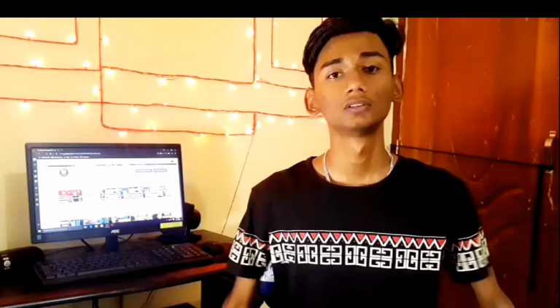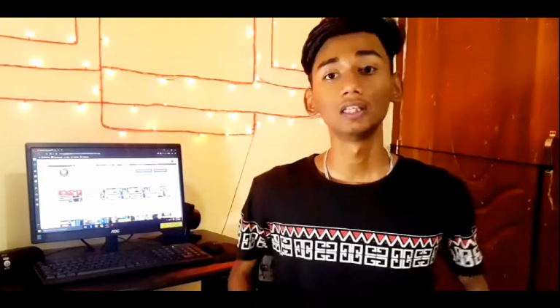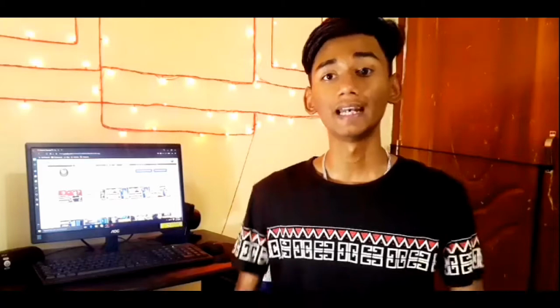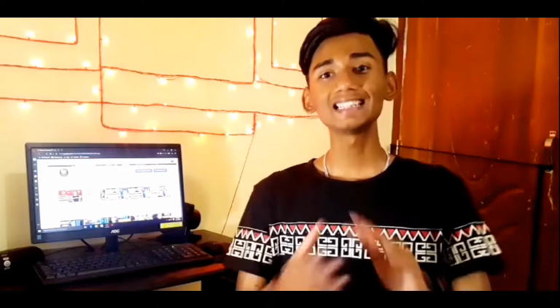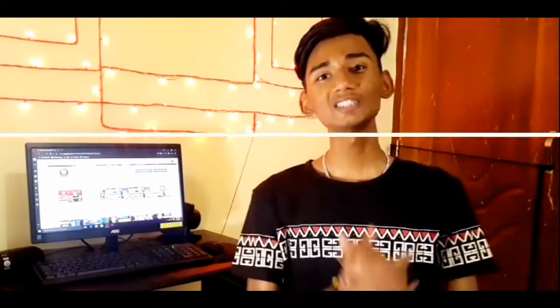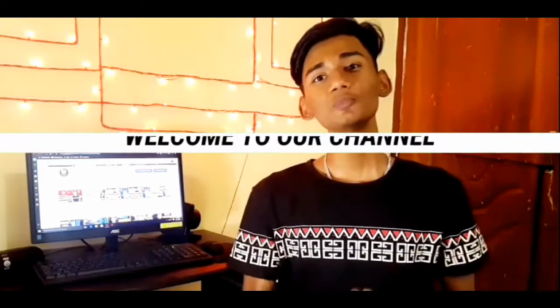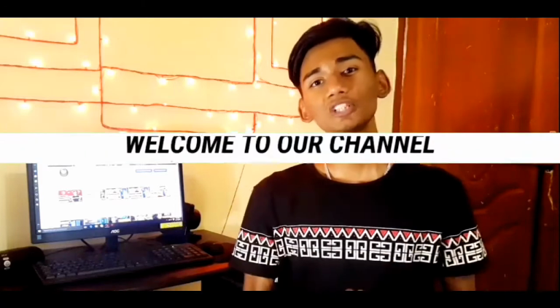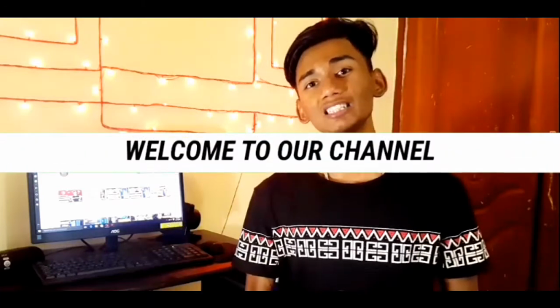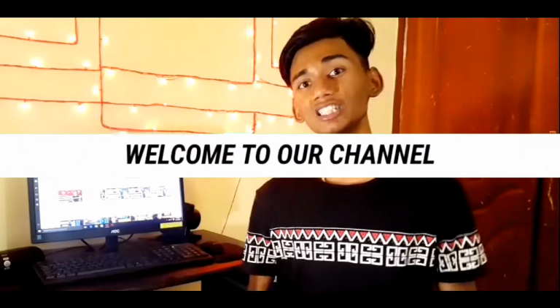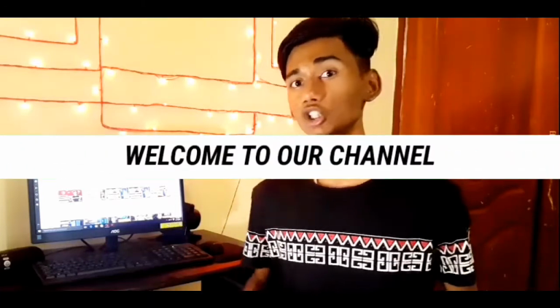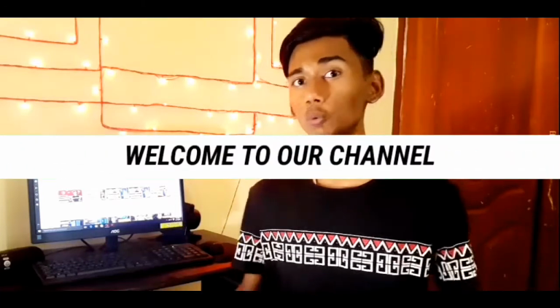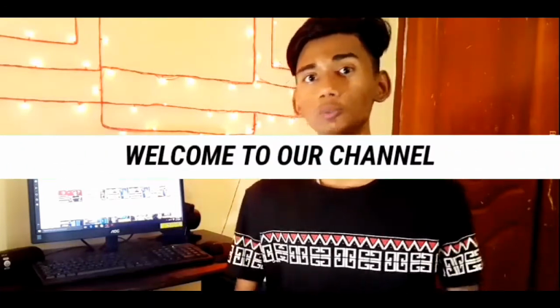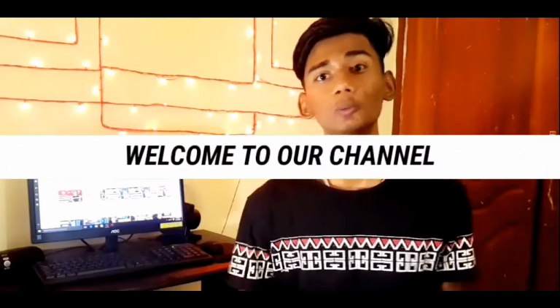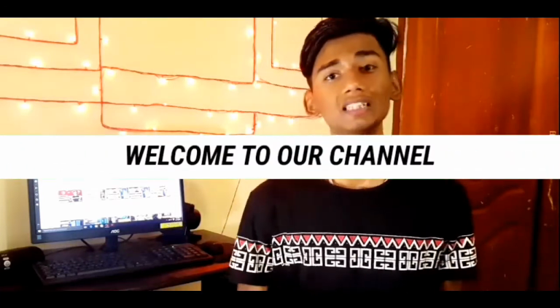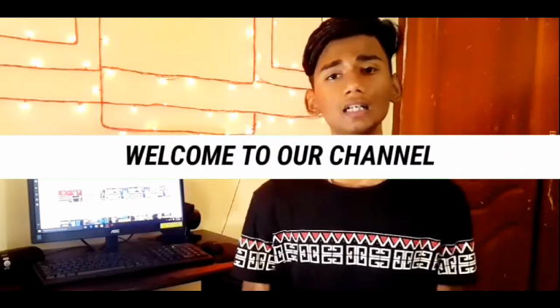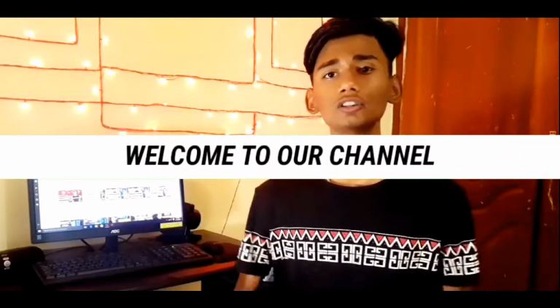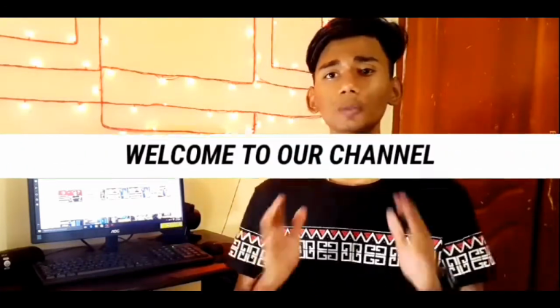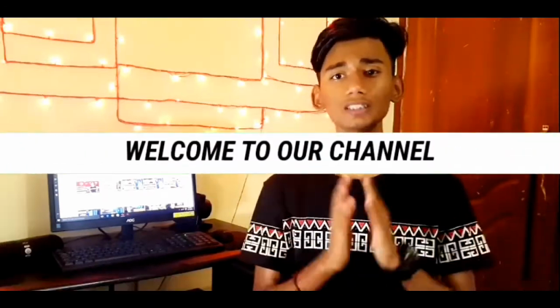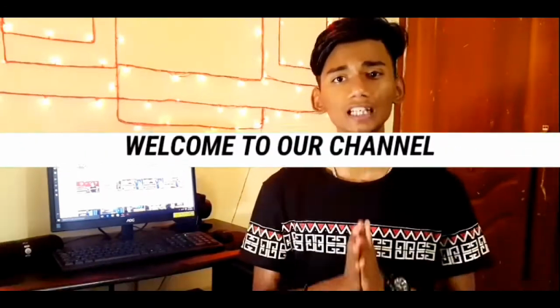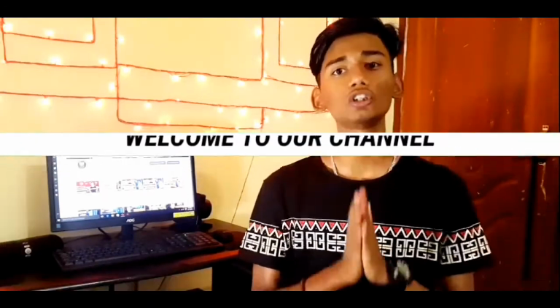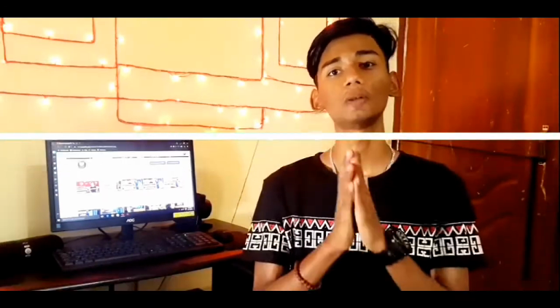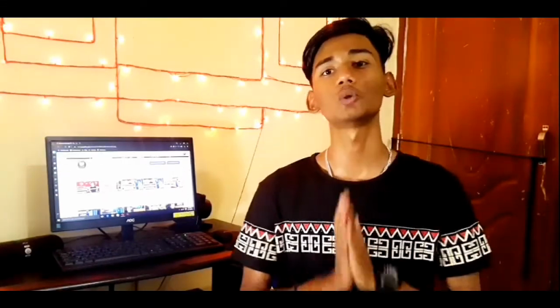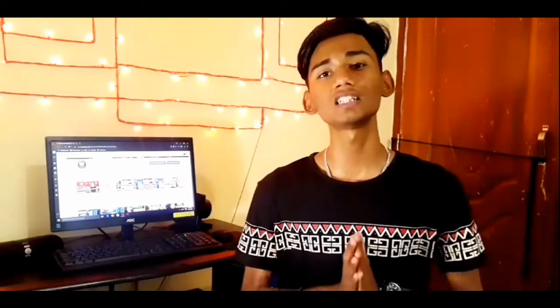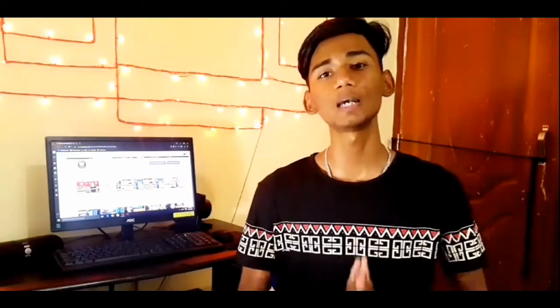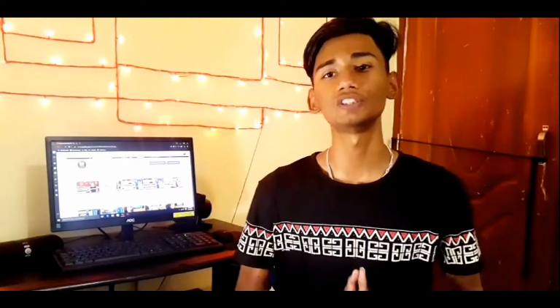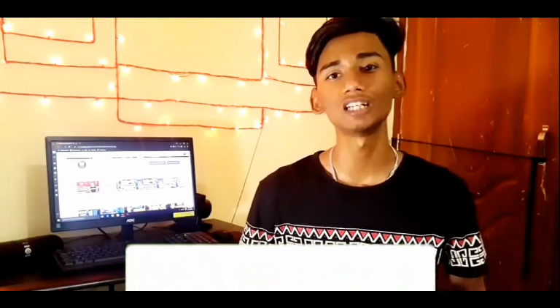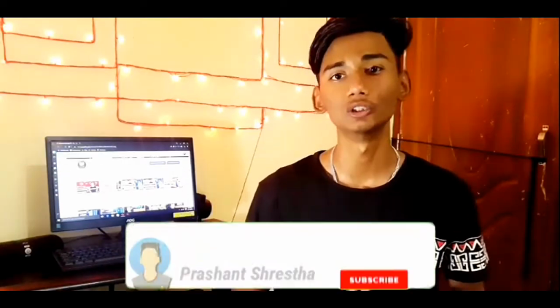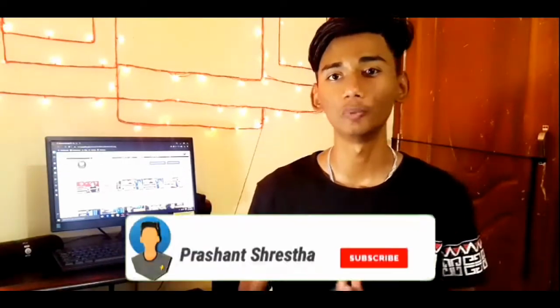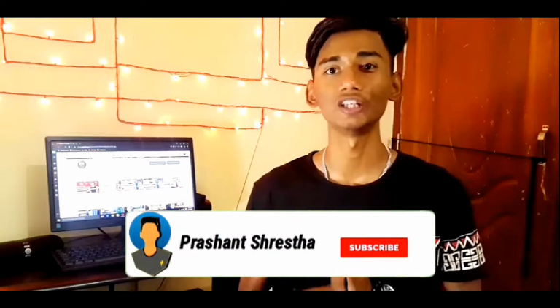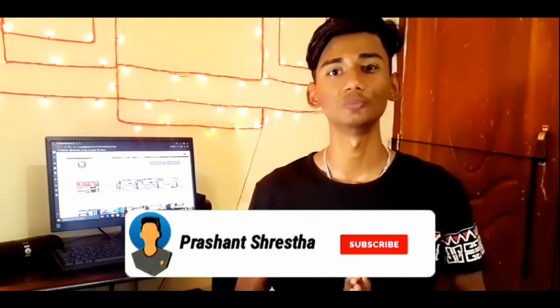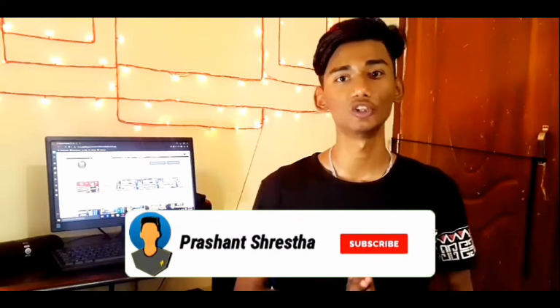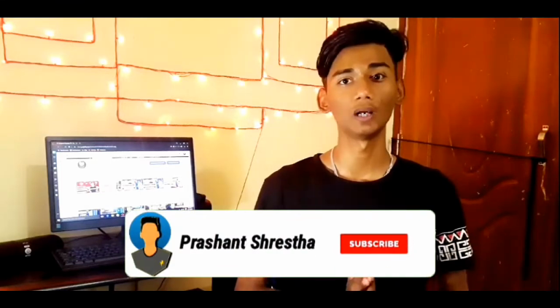Hey guys, it's me Prashanth. Namaste and welcome to our channel in a brand new video.